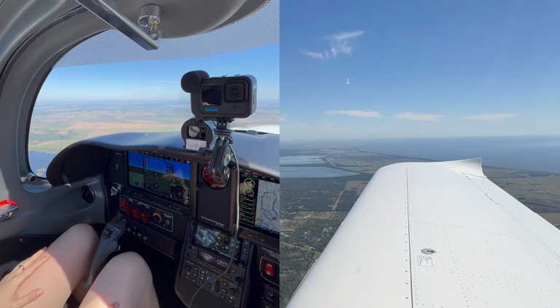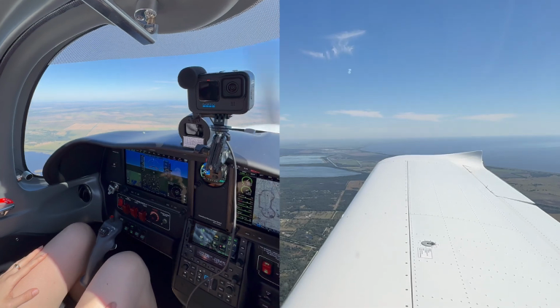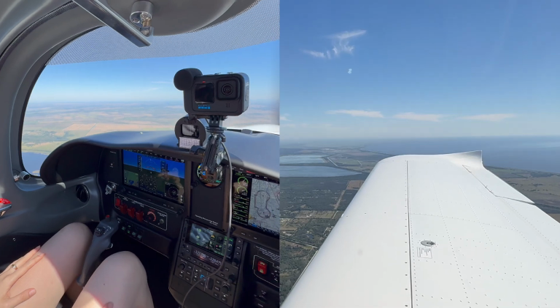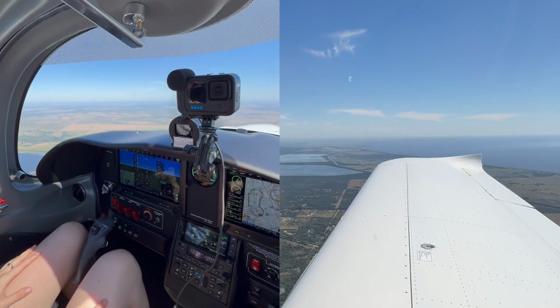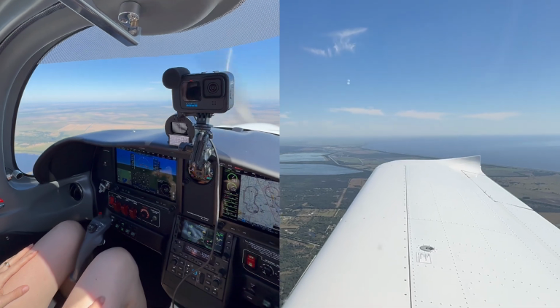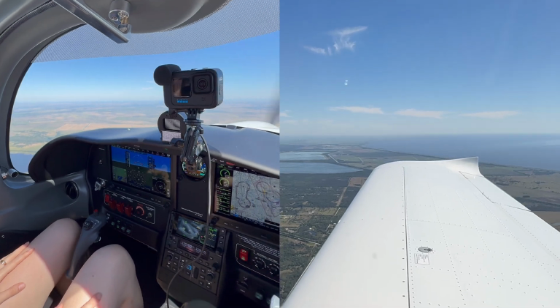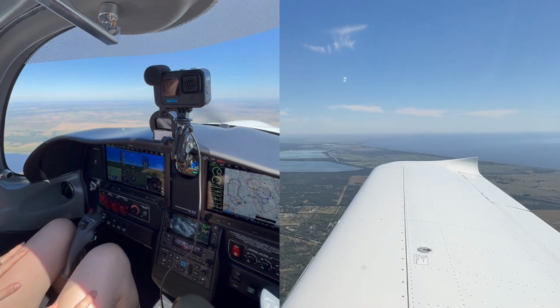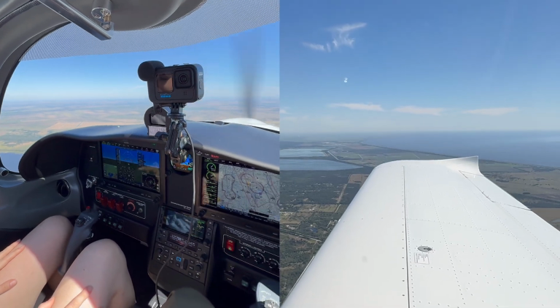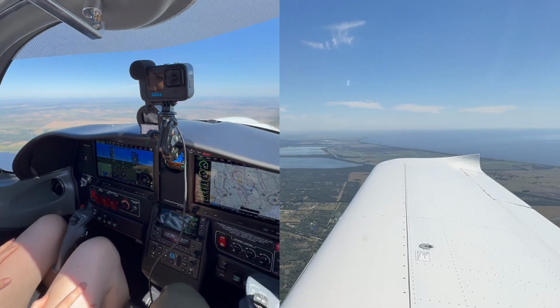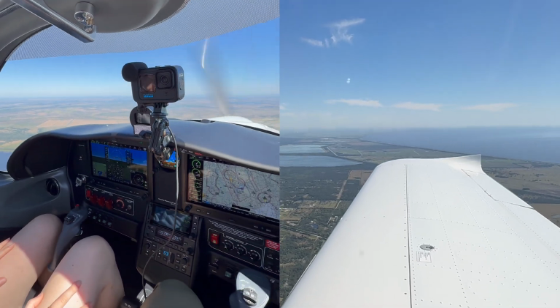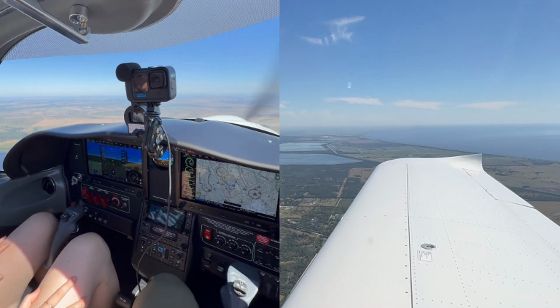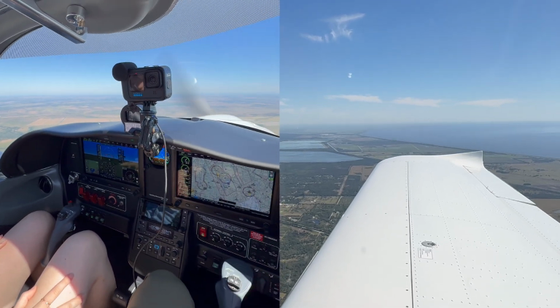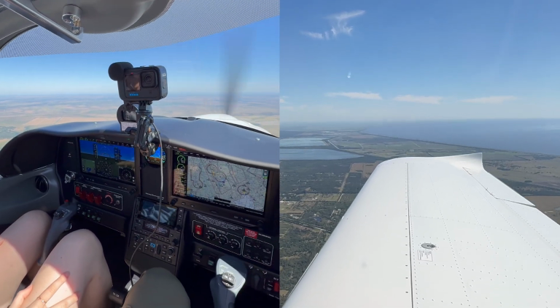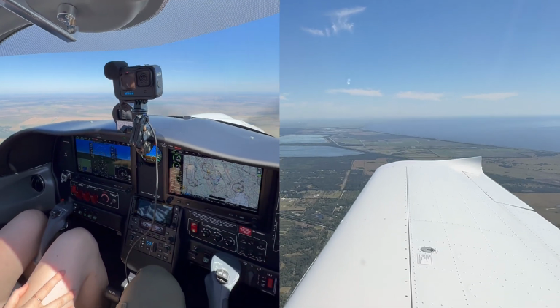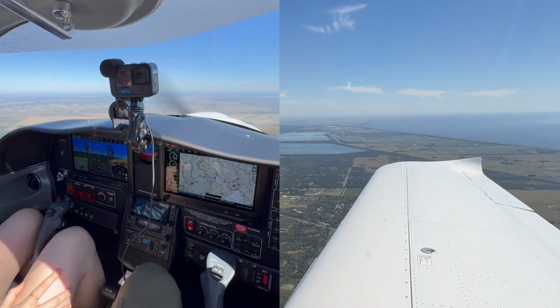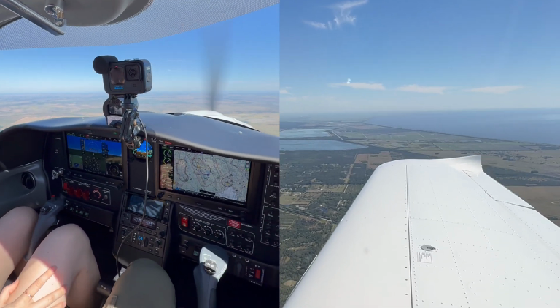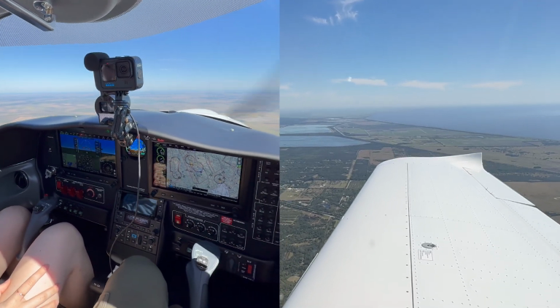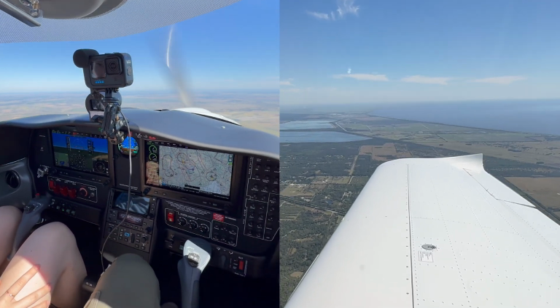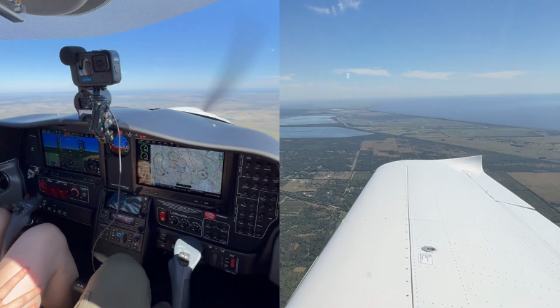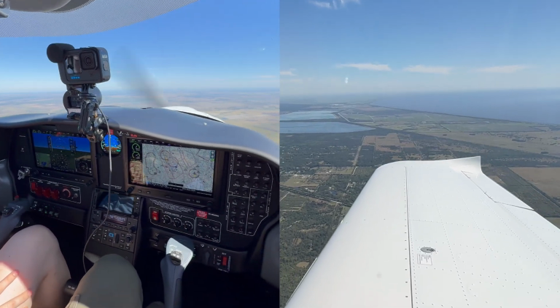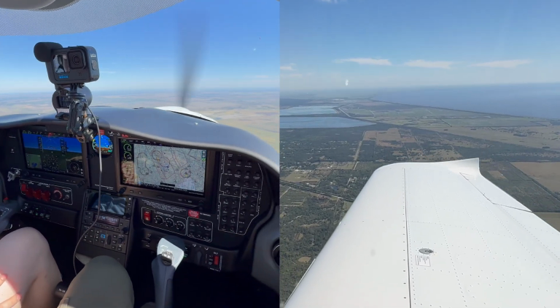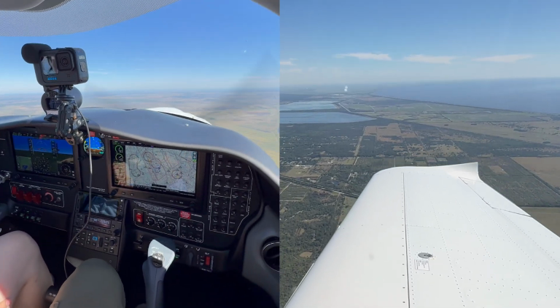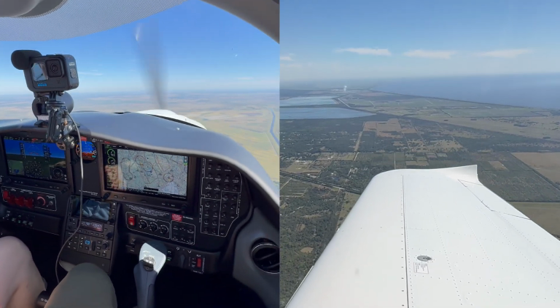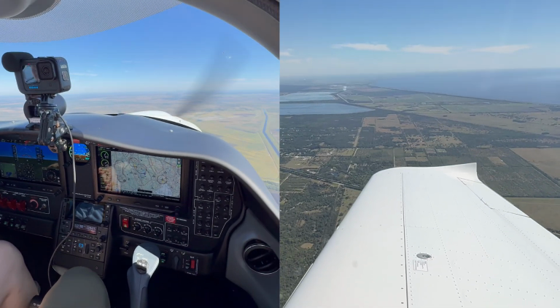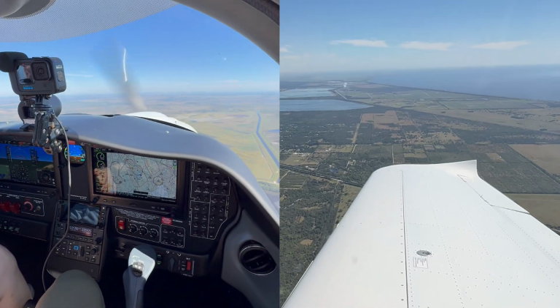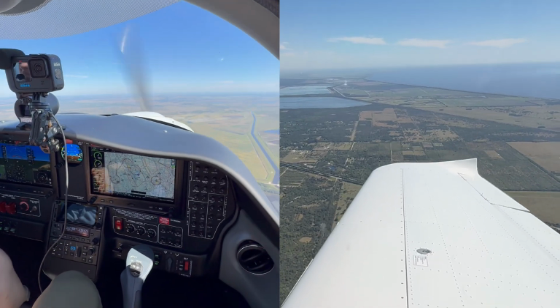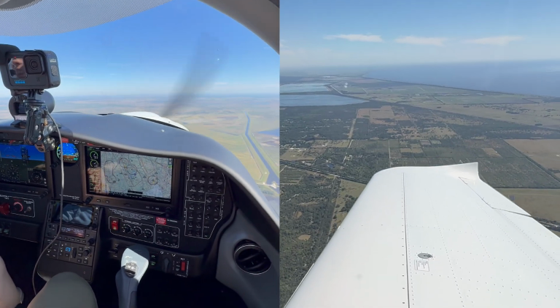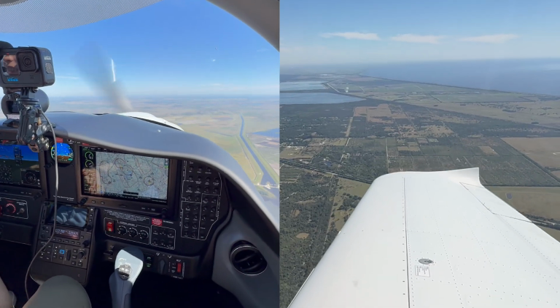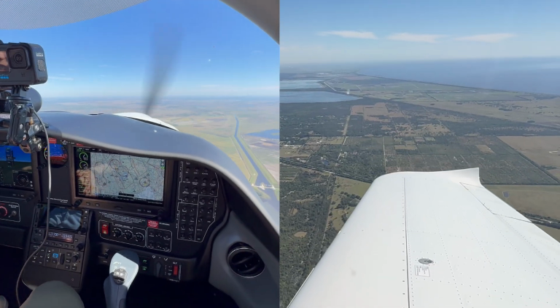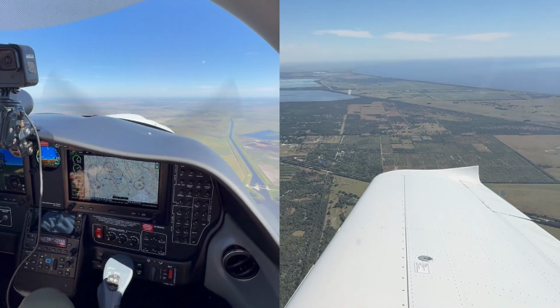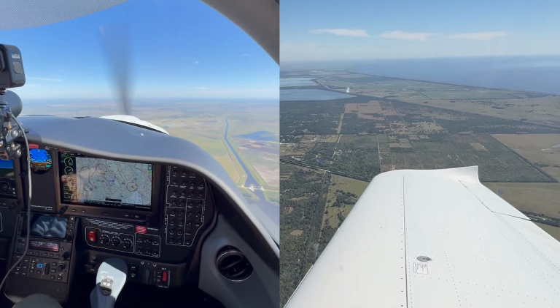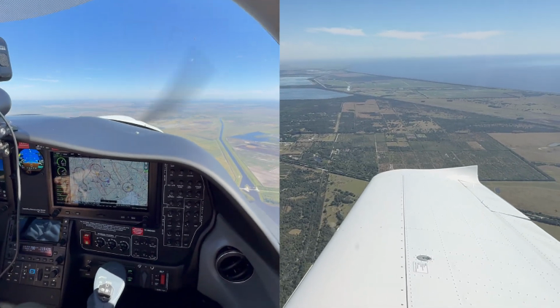Of course, you can't really do a trip like this and not take the shoreline down to Fort Lauderdale — and that's exactly what we did.